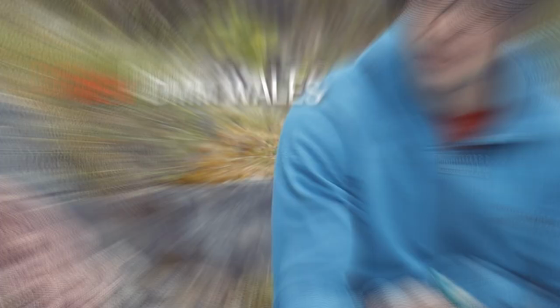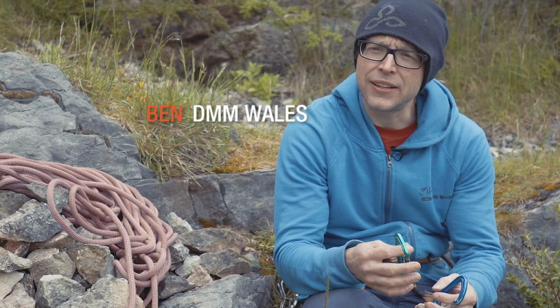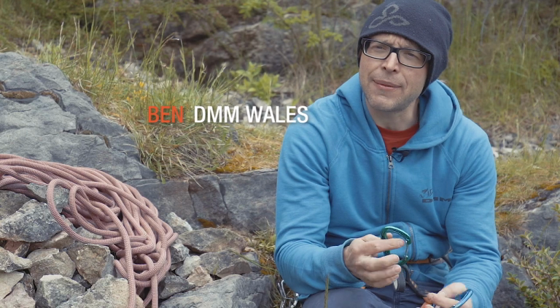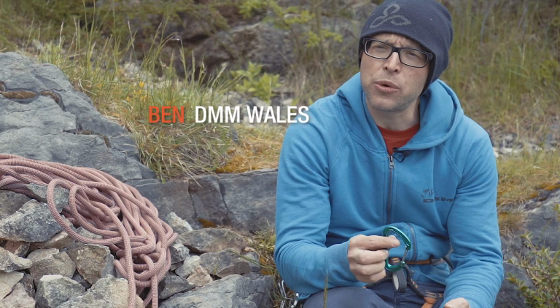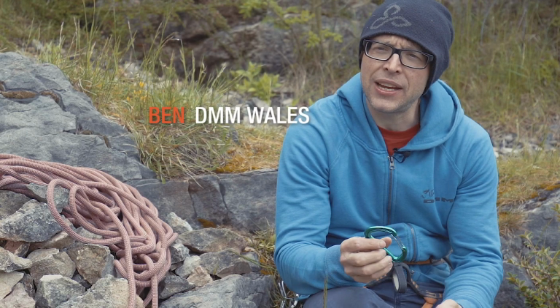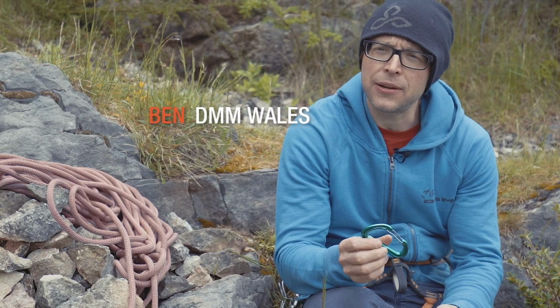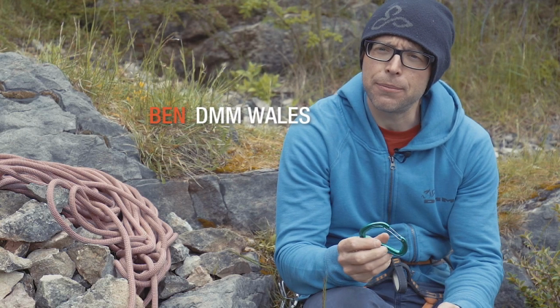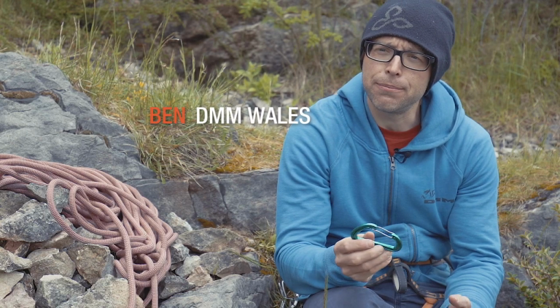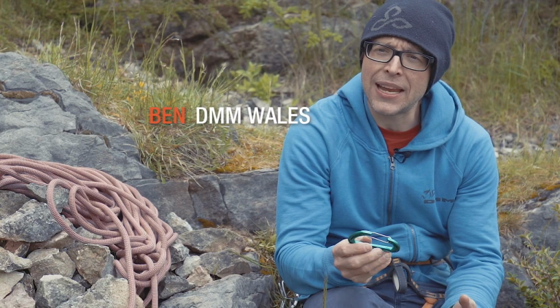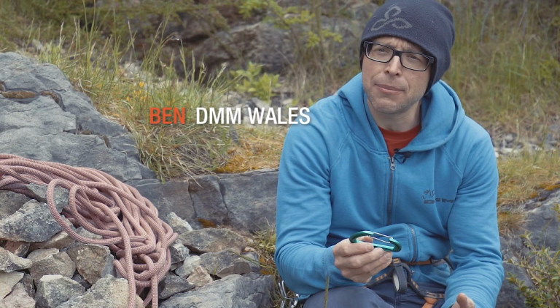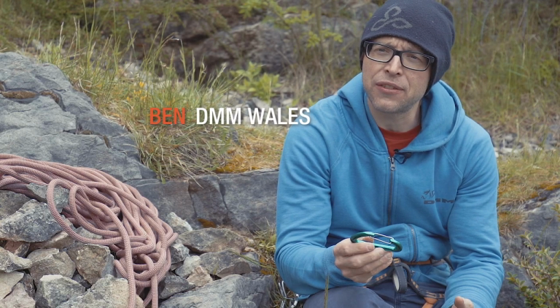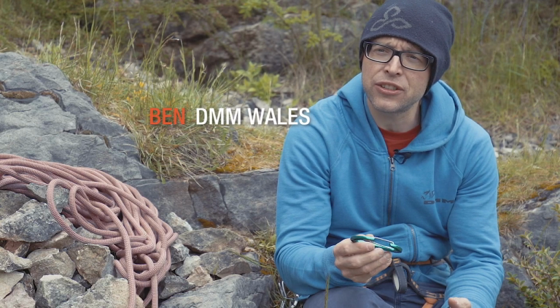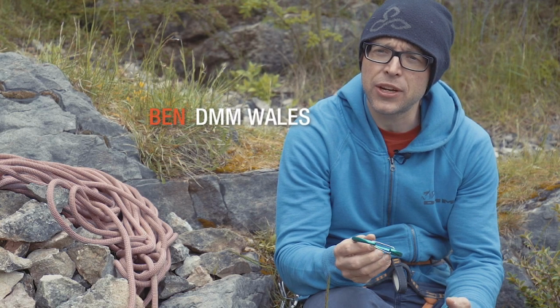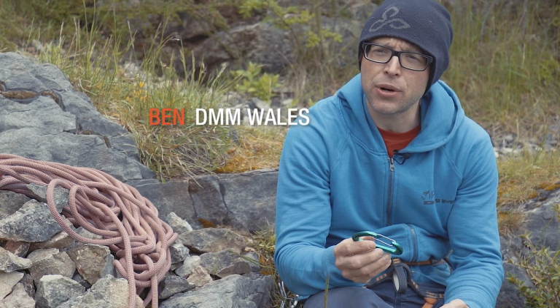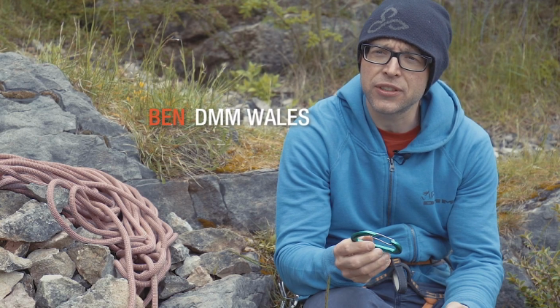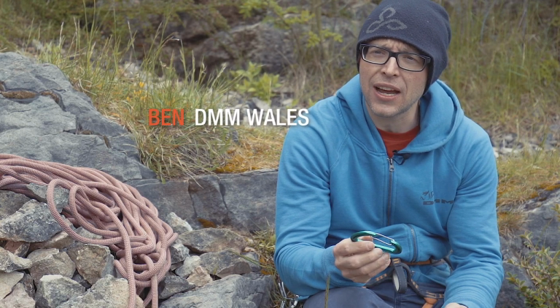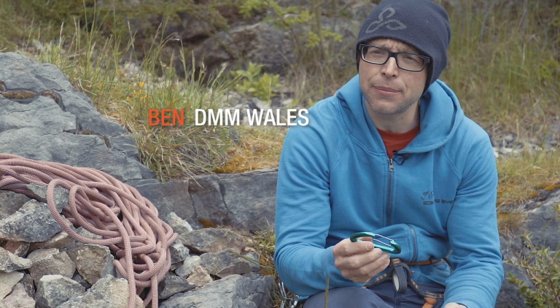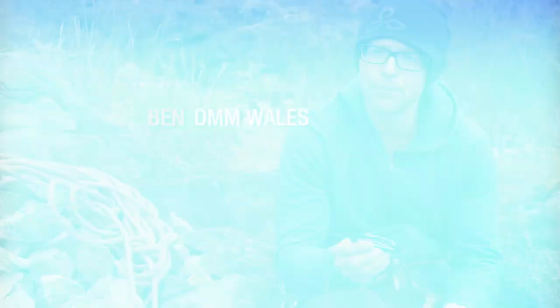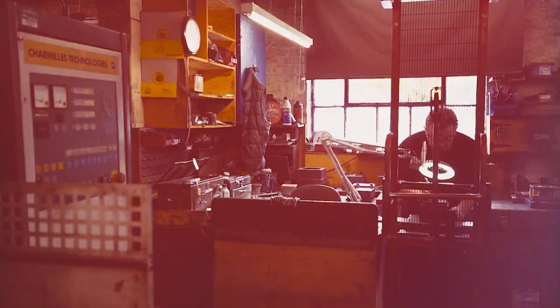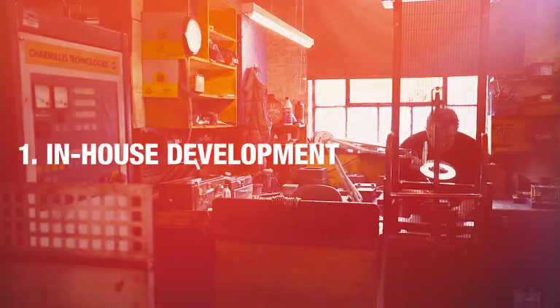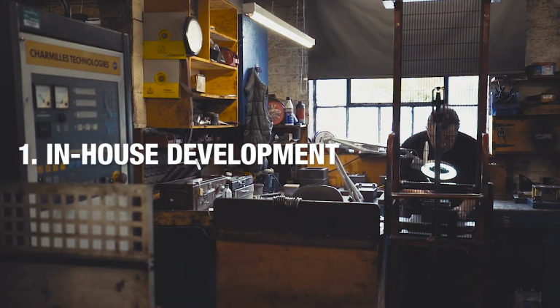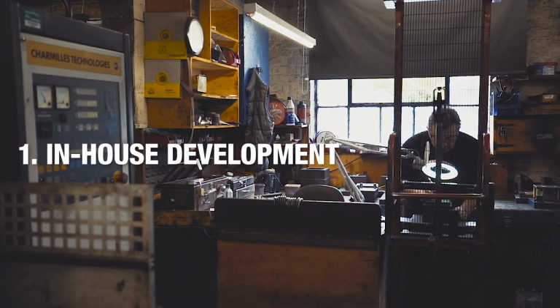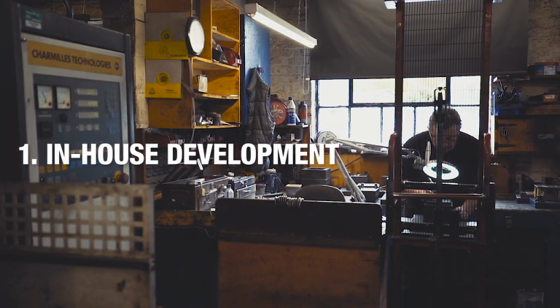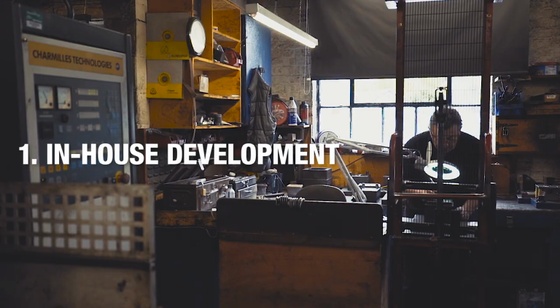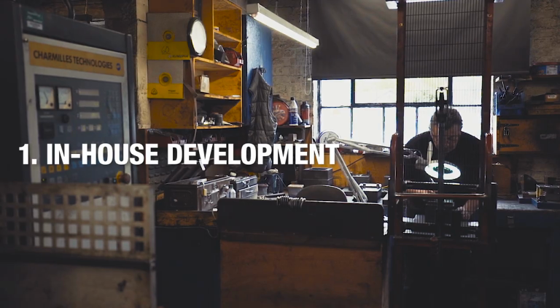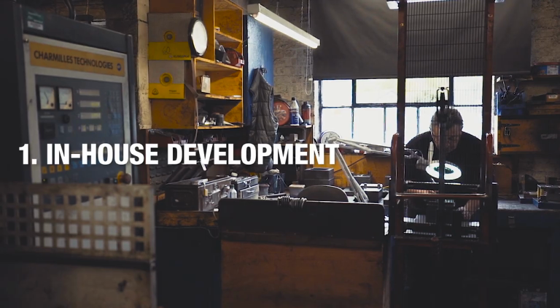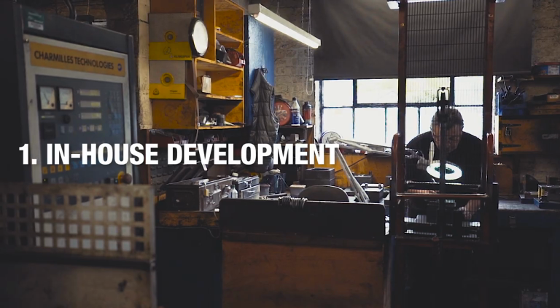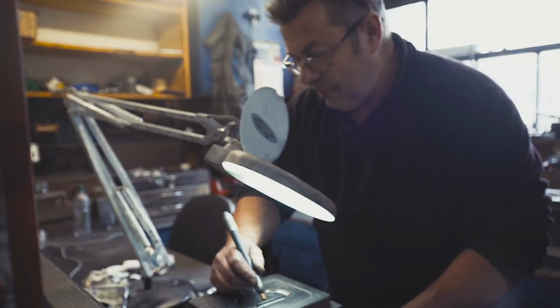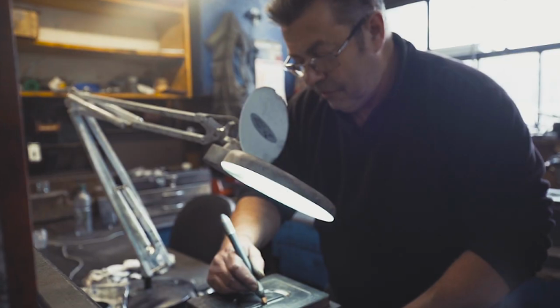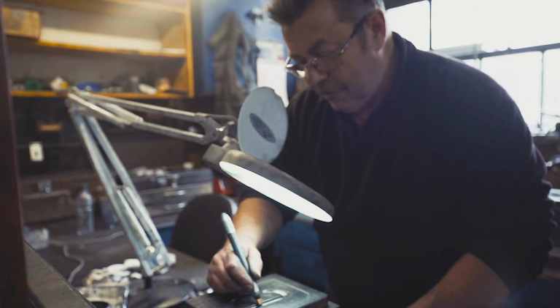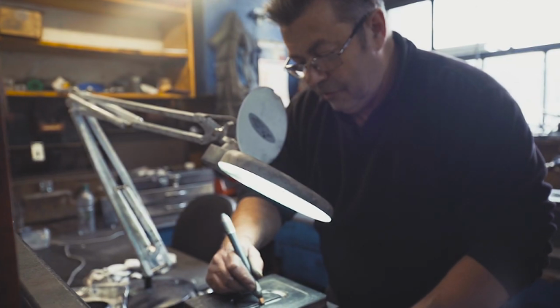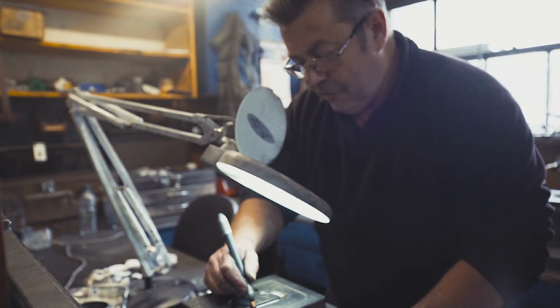At DMM we make, manufacture, prototype, do all the testing, we do all the touring, and all the designing is done in house.